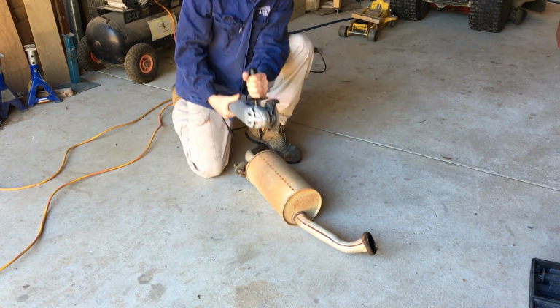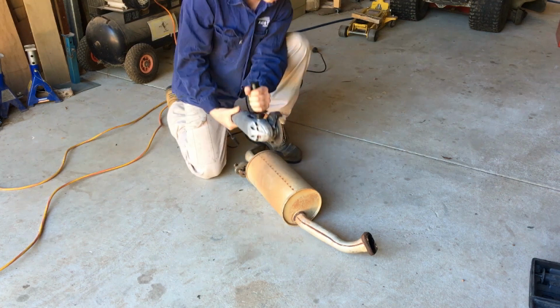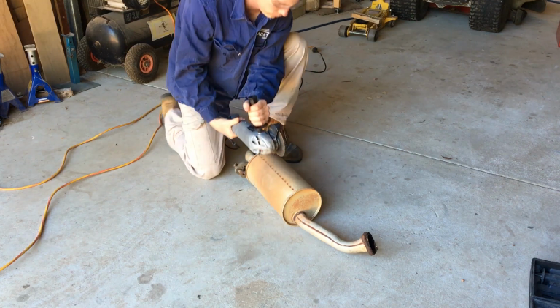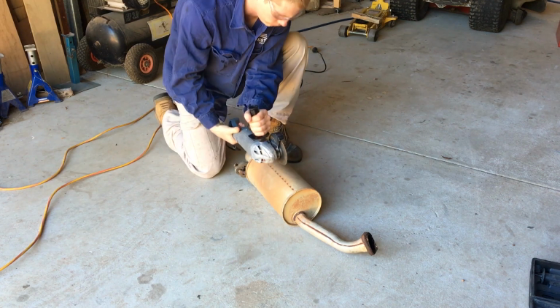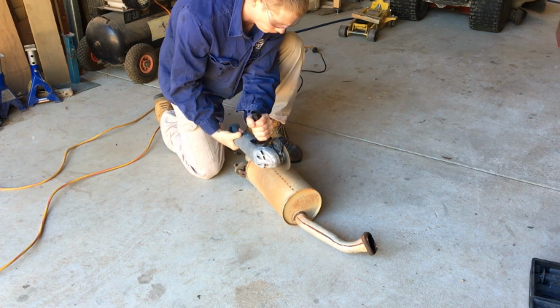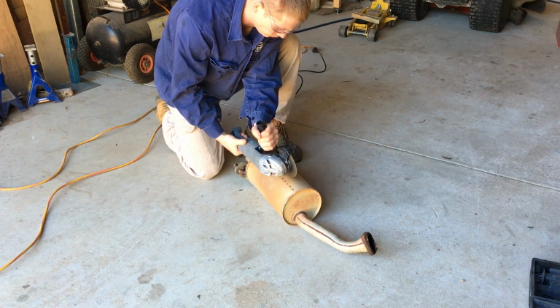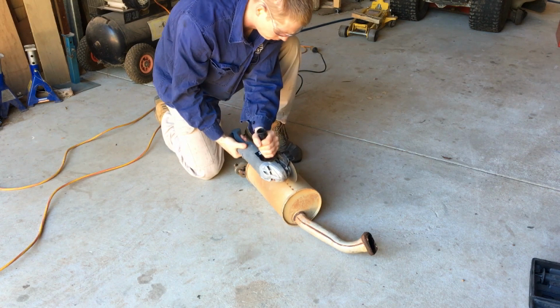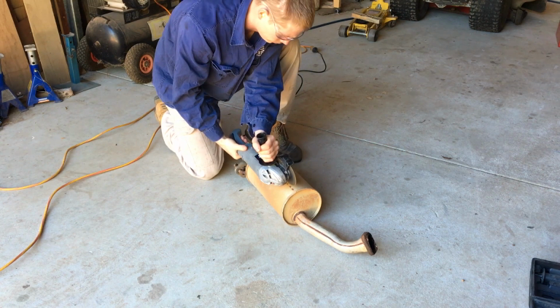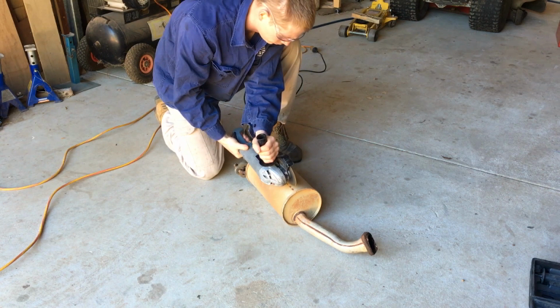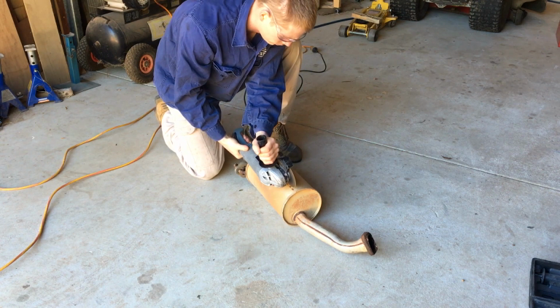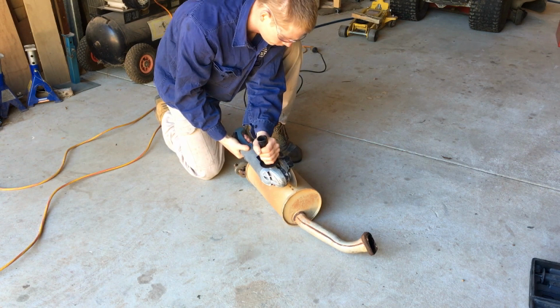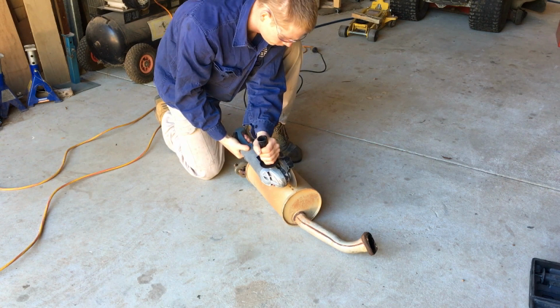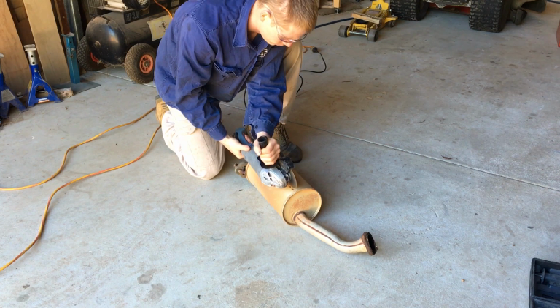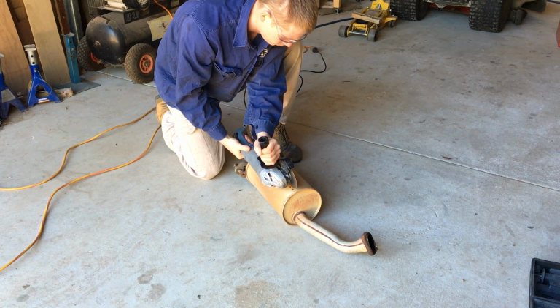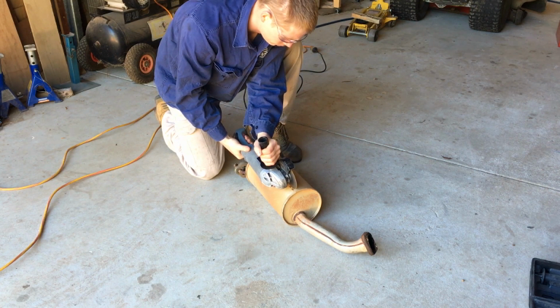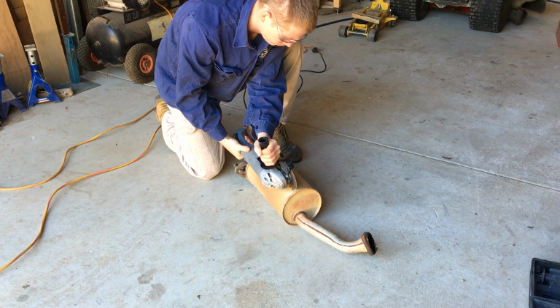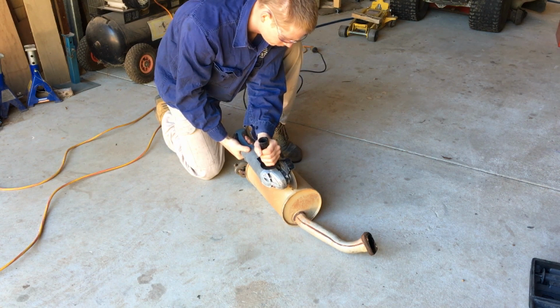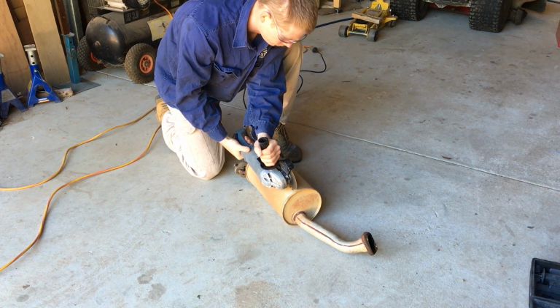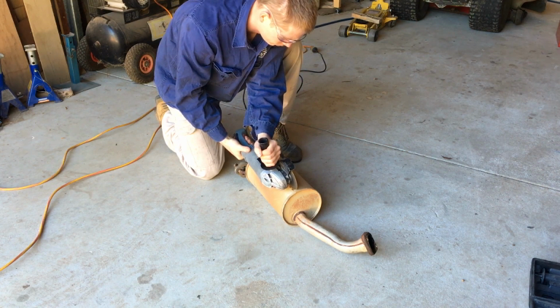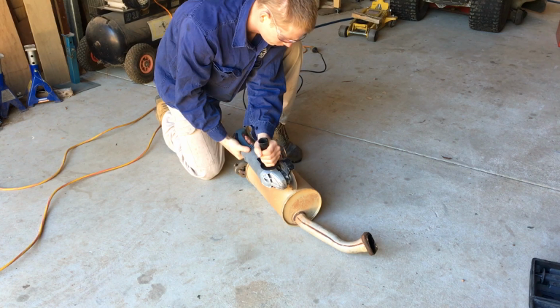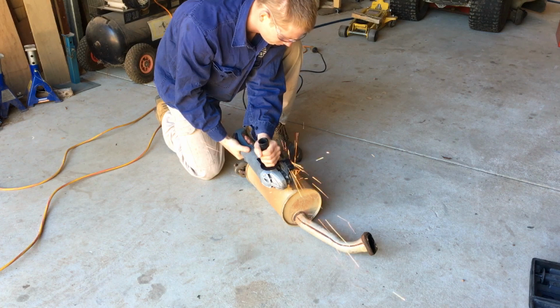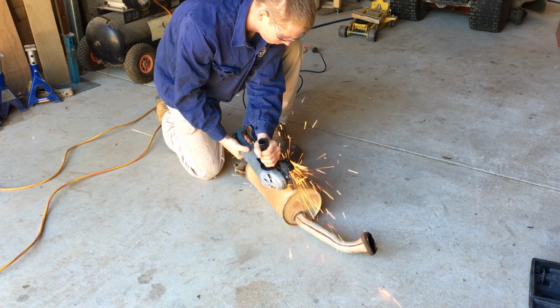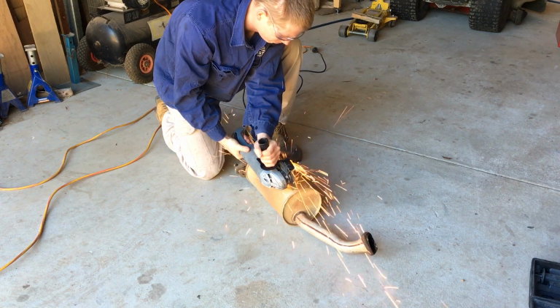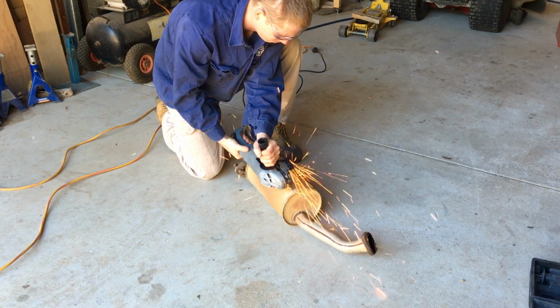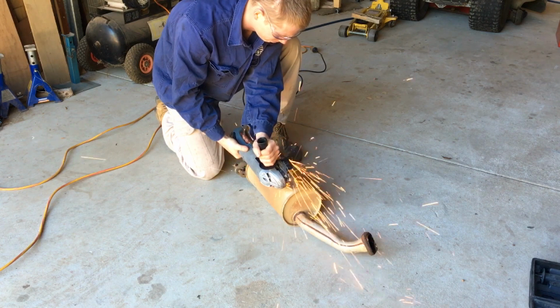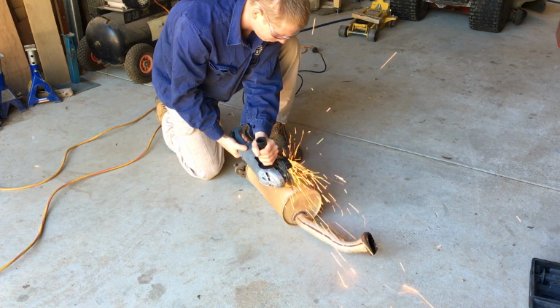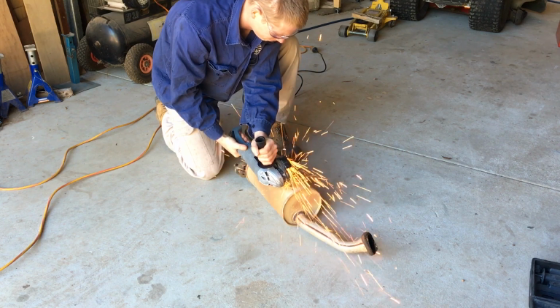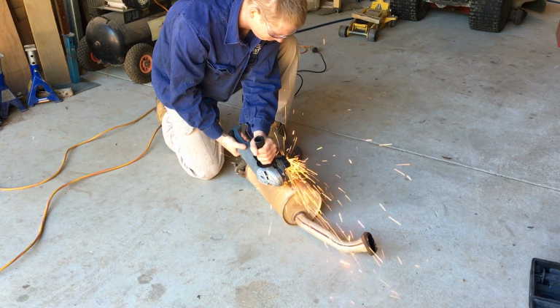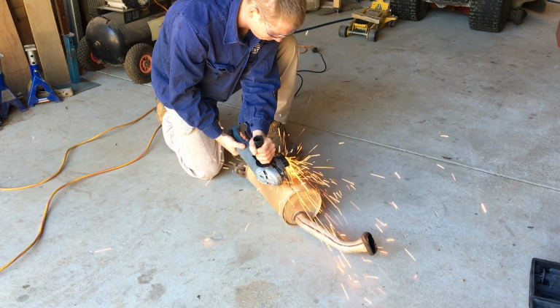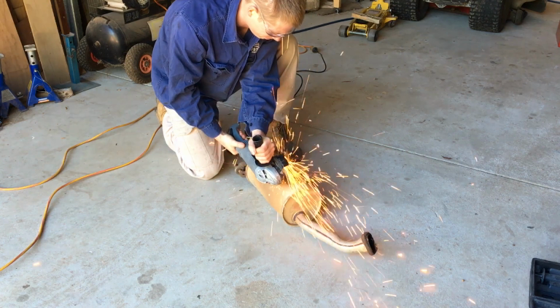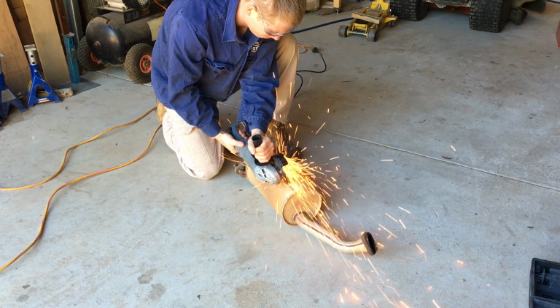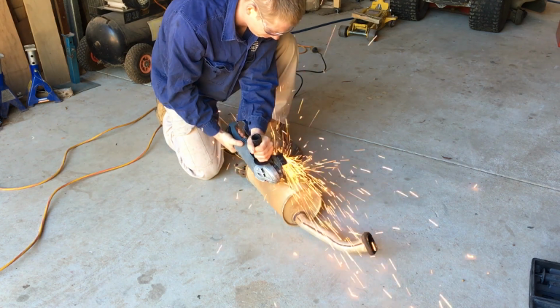While he had the exhaust system out, Jake decided he was going to open up the muffler and try to make the Subaru sound heaps sicker.